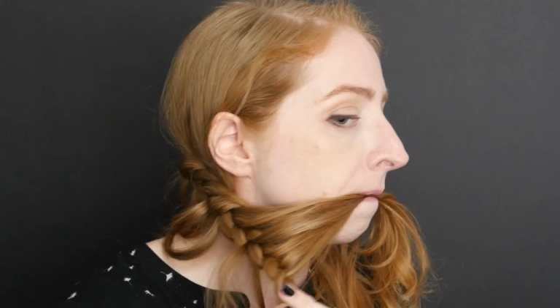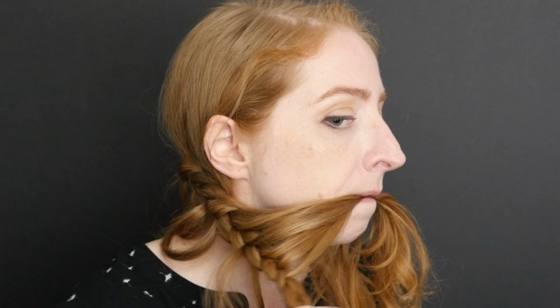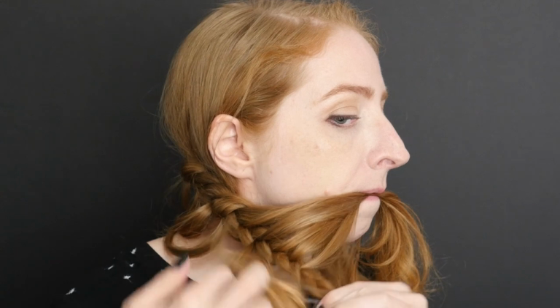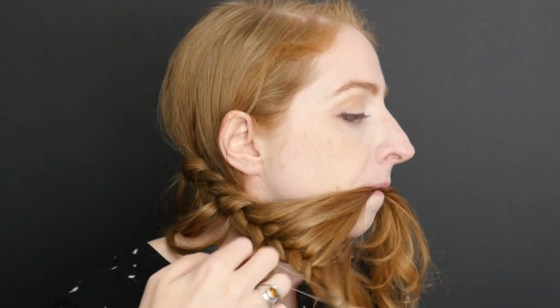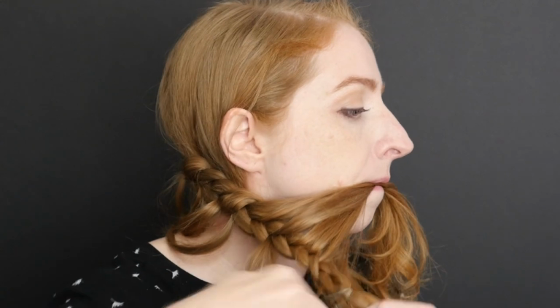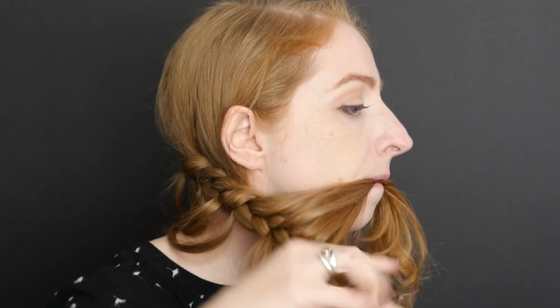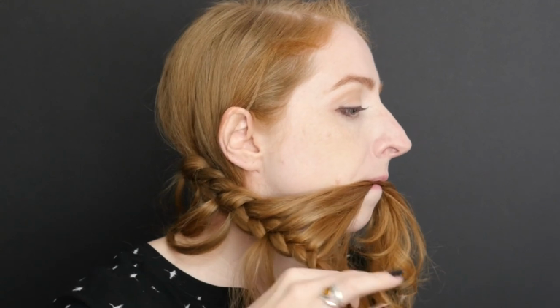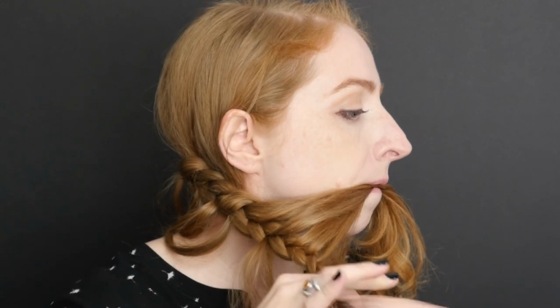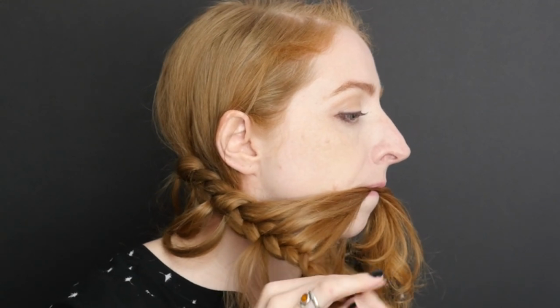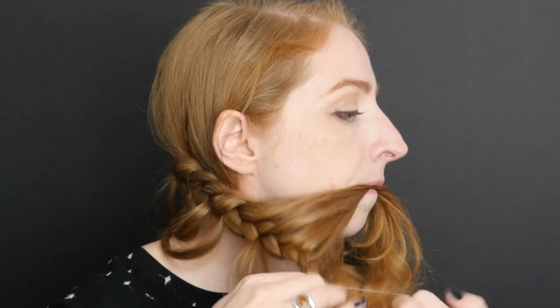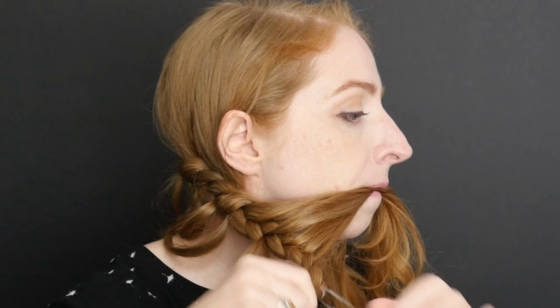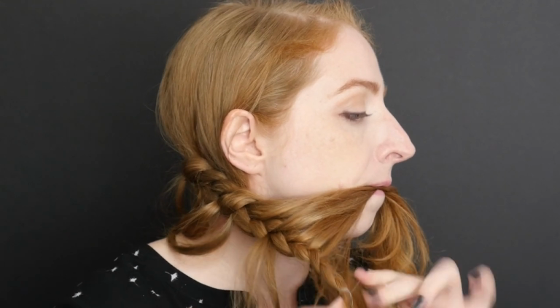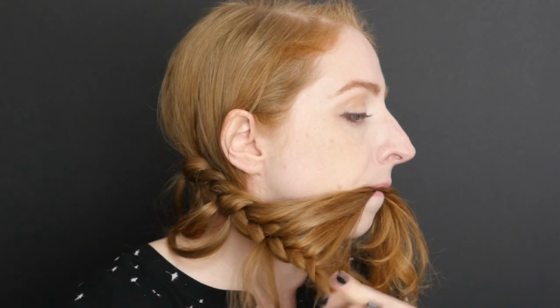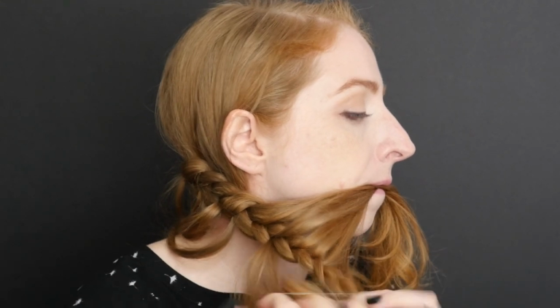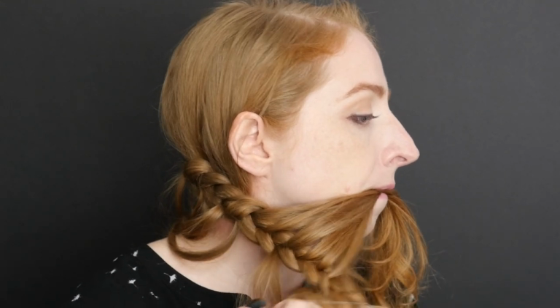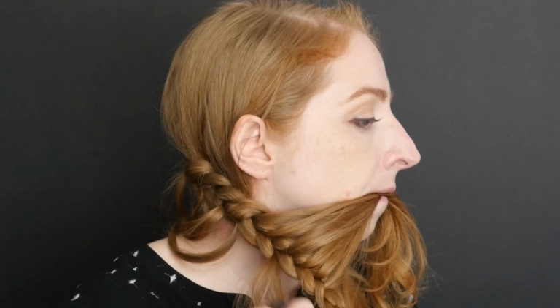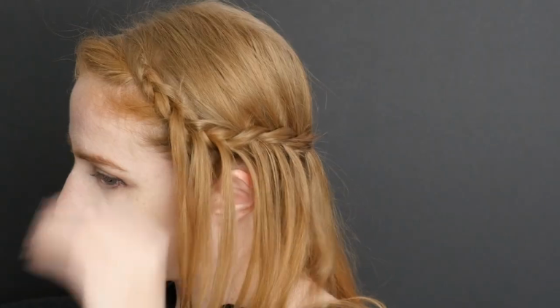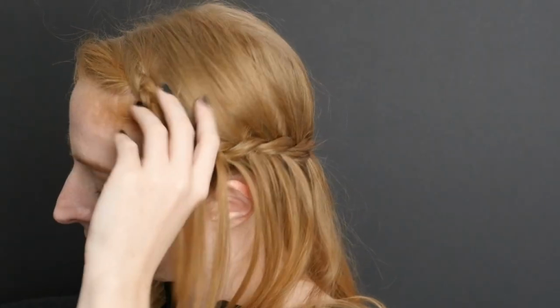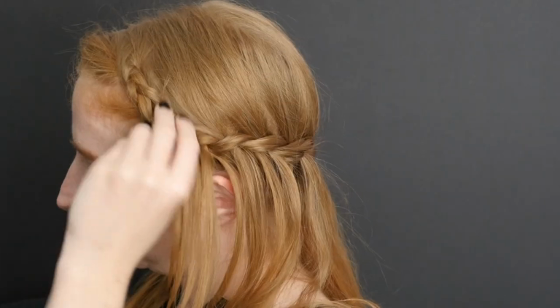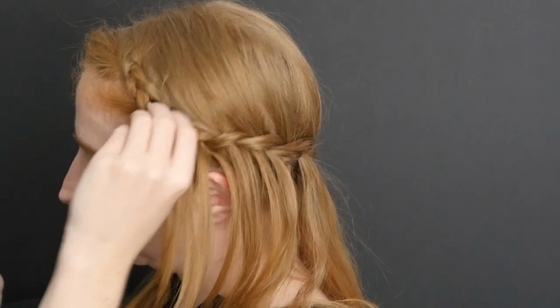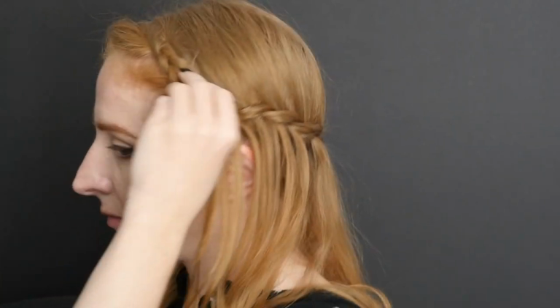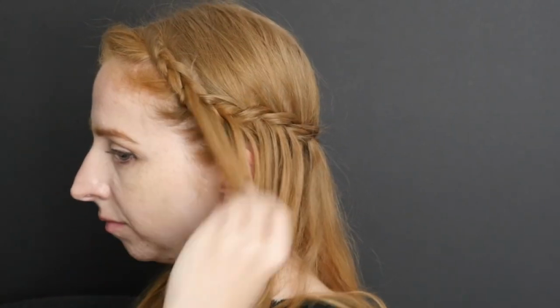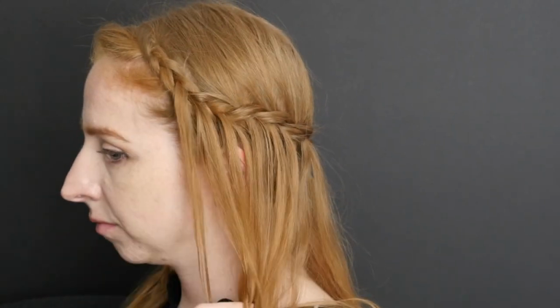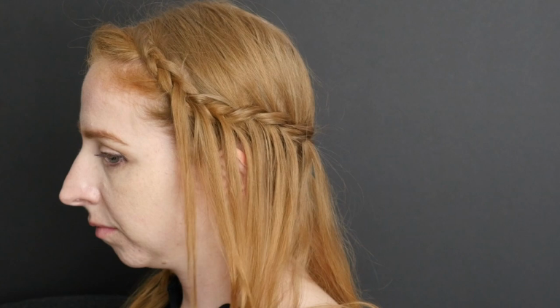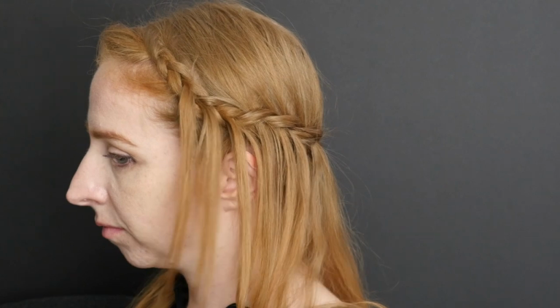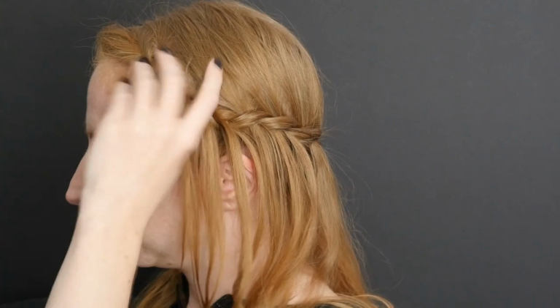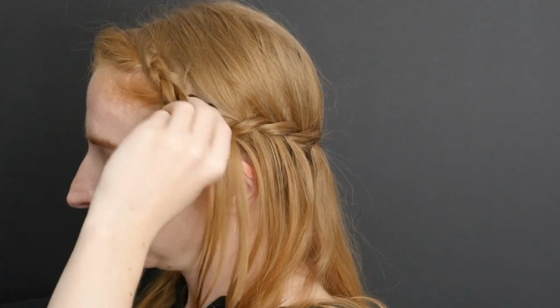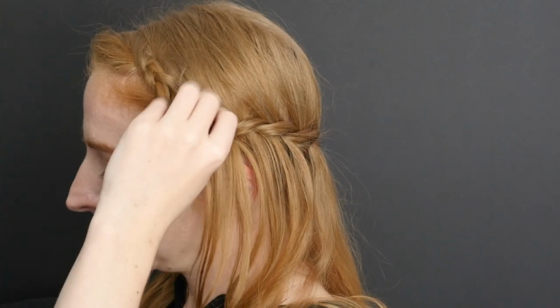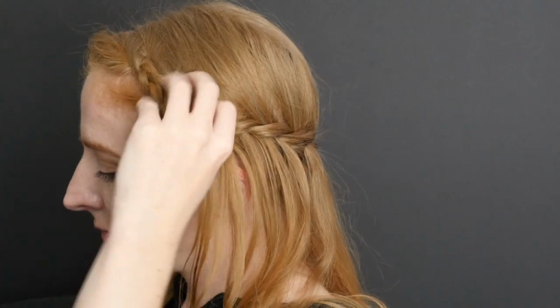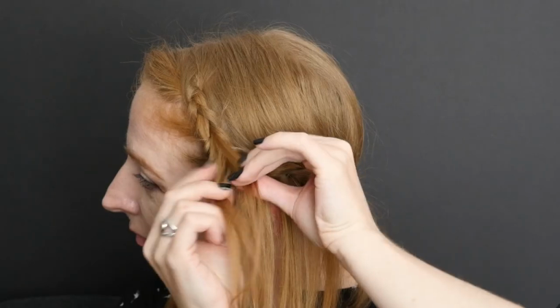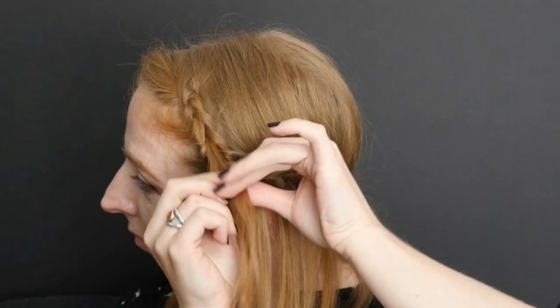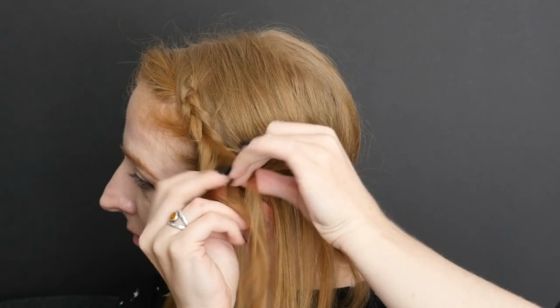Use a small elastic to secure the tail of the main braid and release the fringe. Then start another dutch braid using only the fringe.